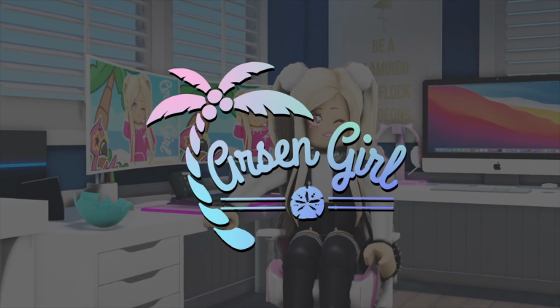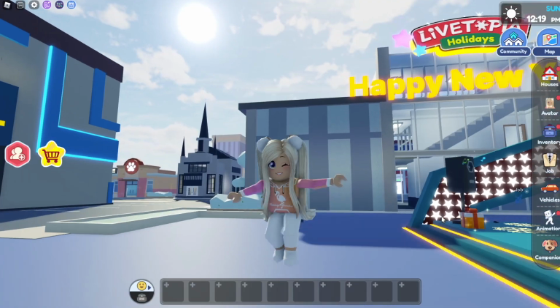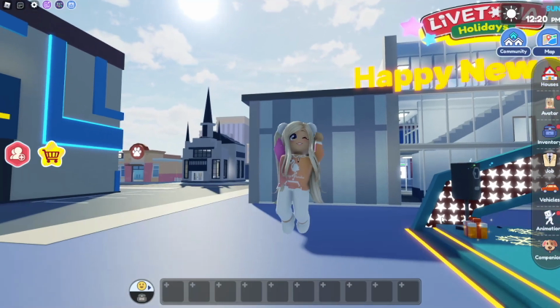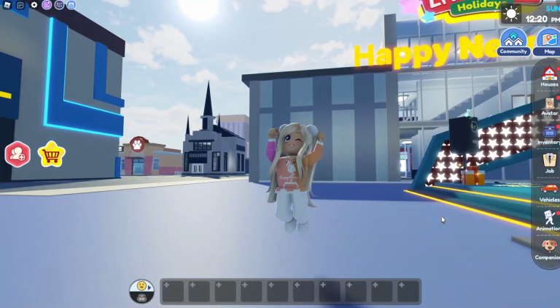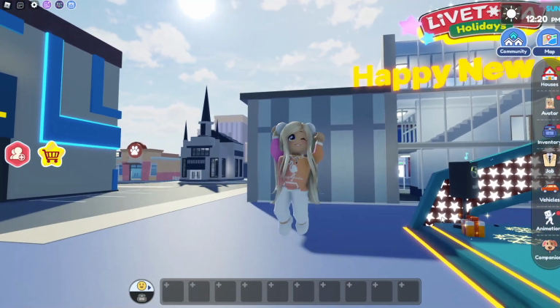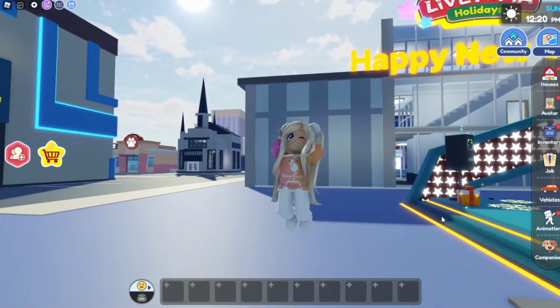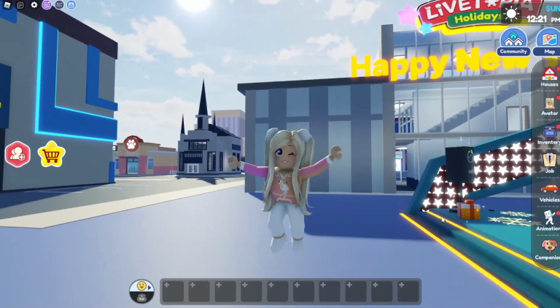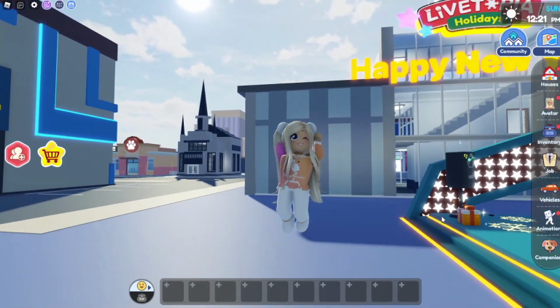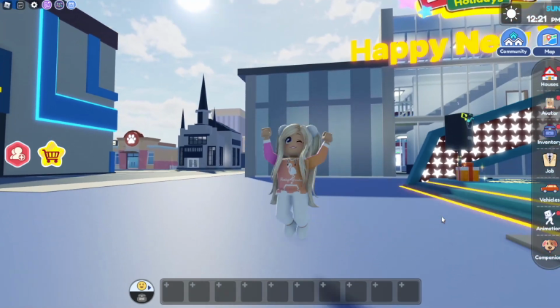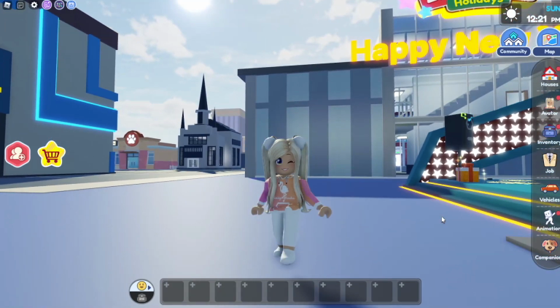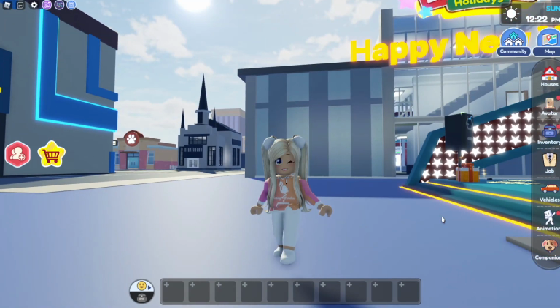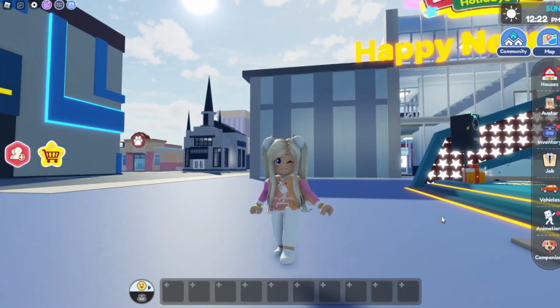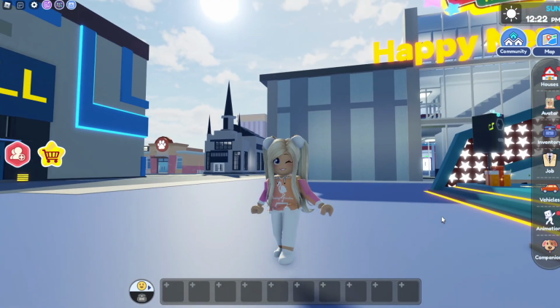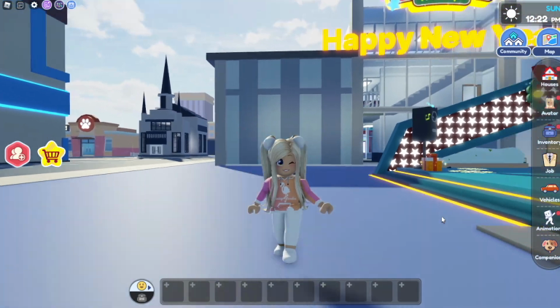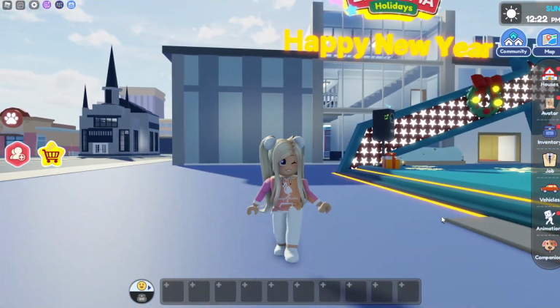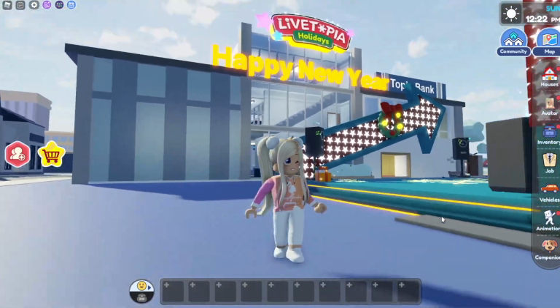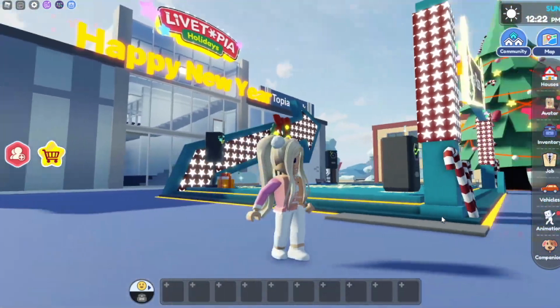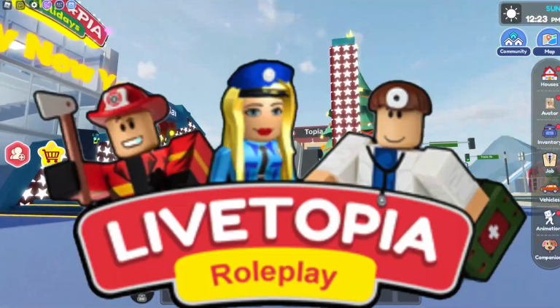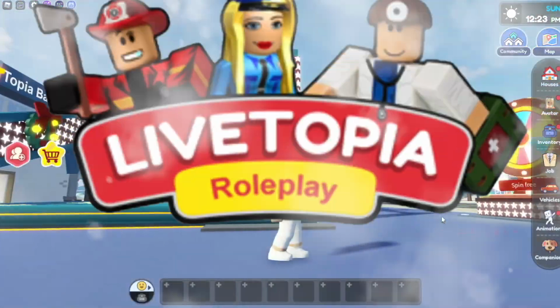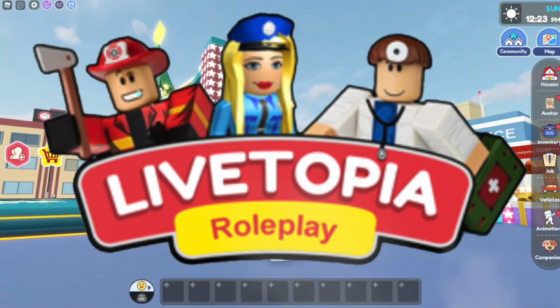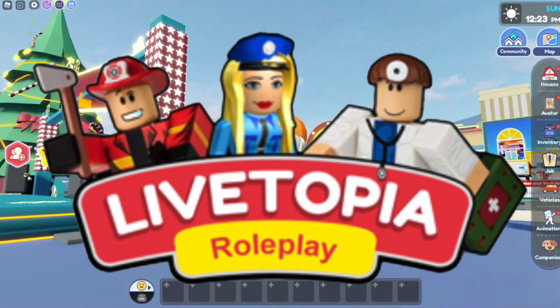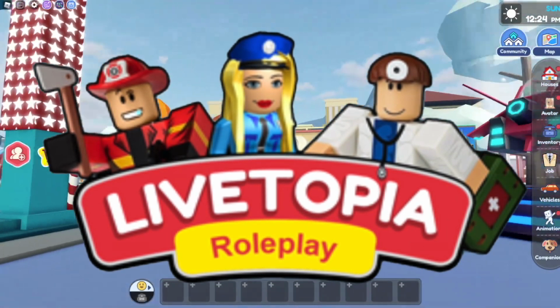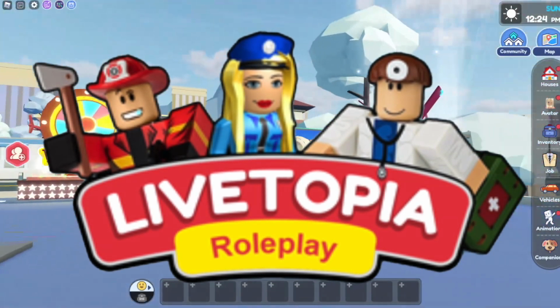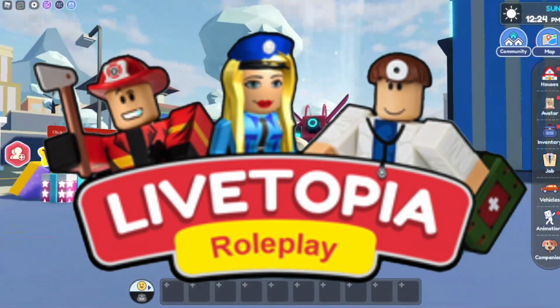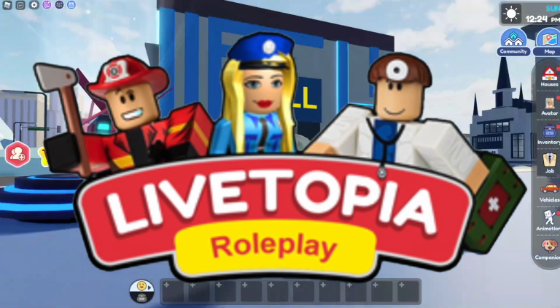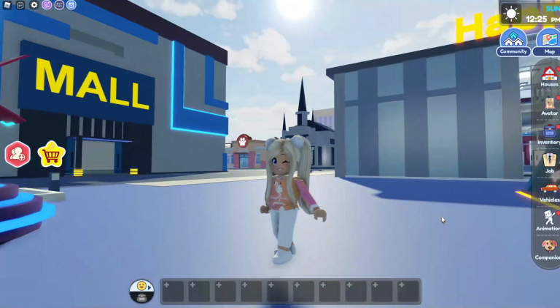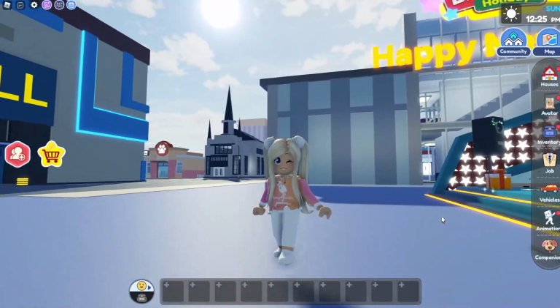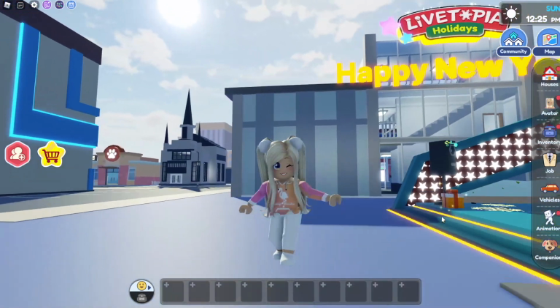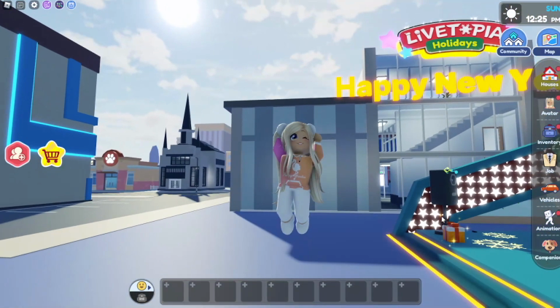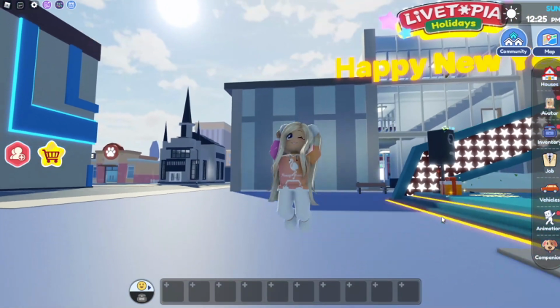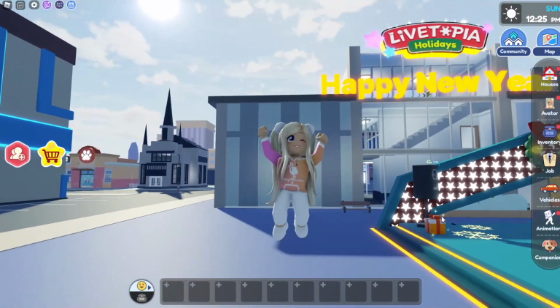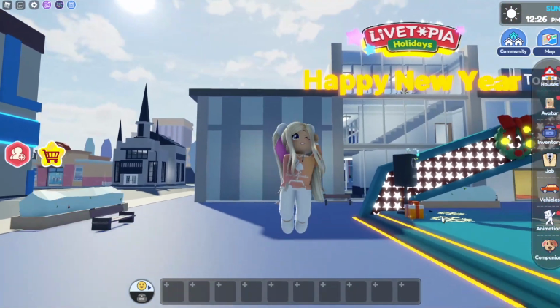Hi guys! Welcome back to Ars and Girl Plays! Today I am in Livetopia because it's Friday, and Friday means up-to-you day!